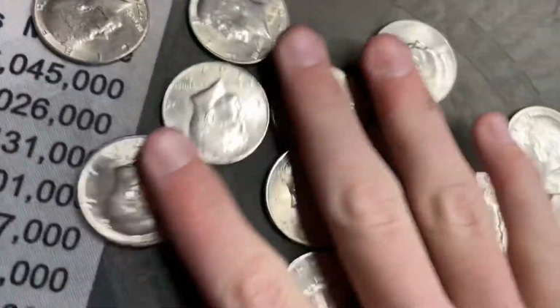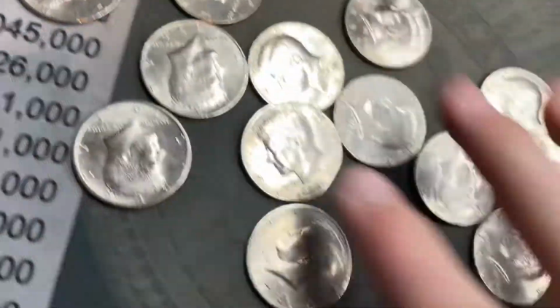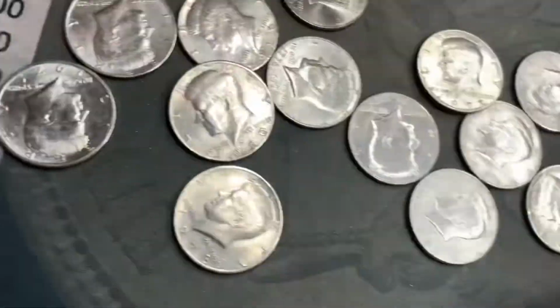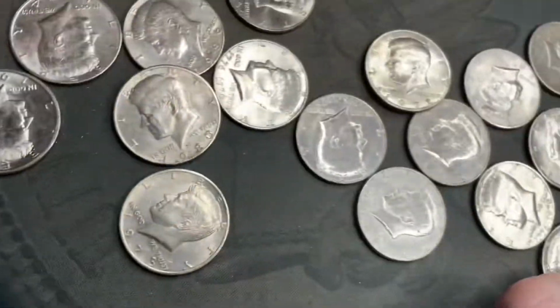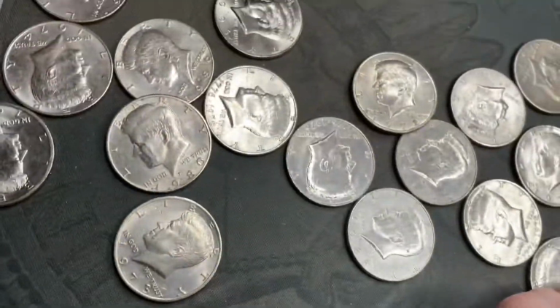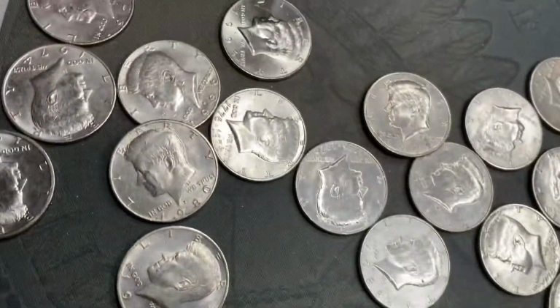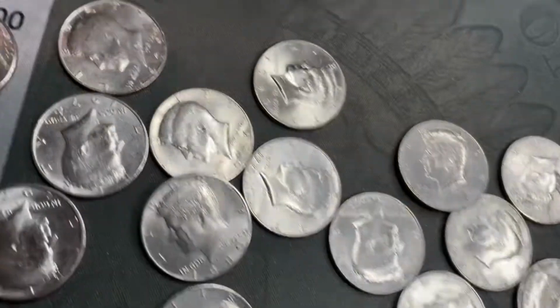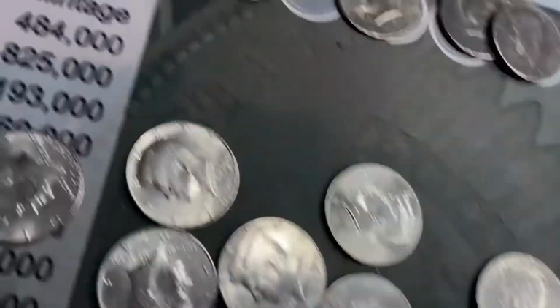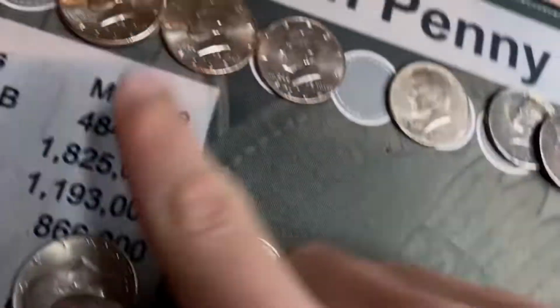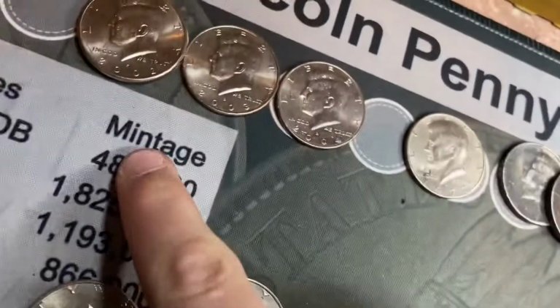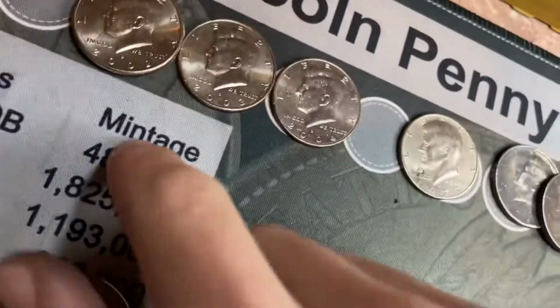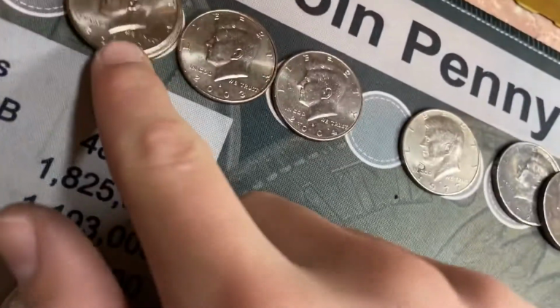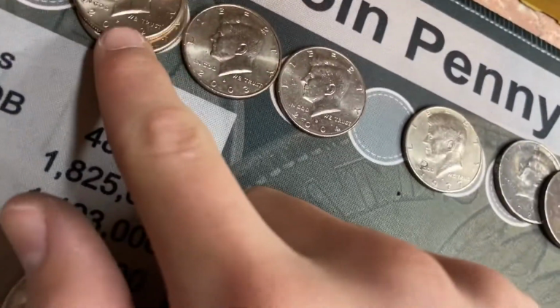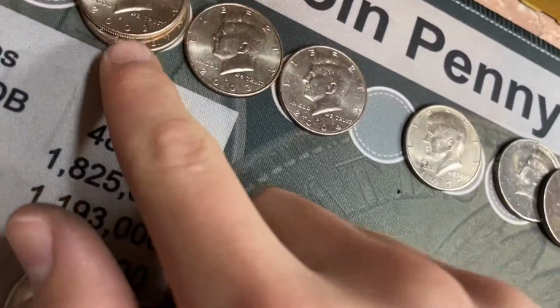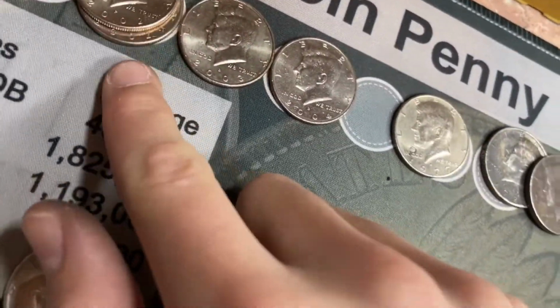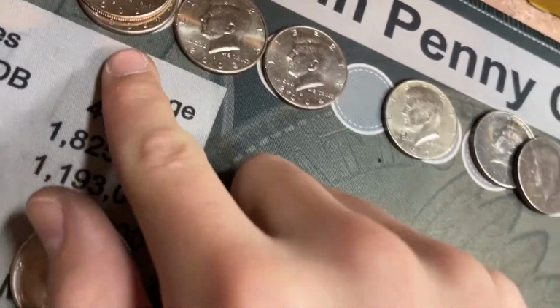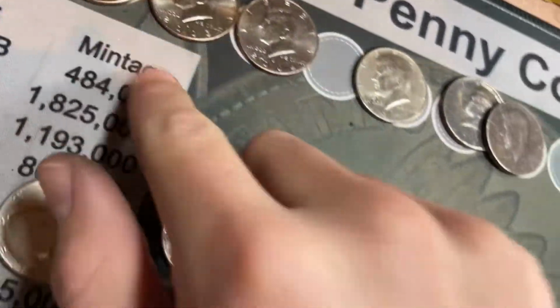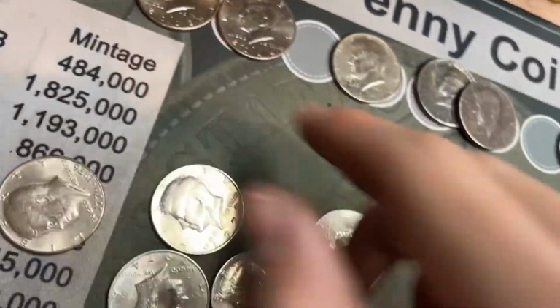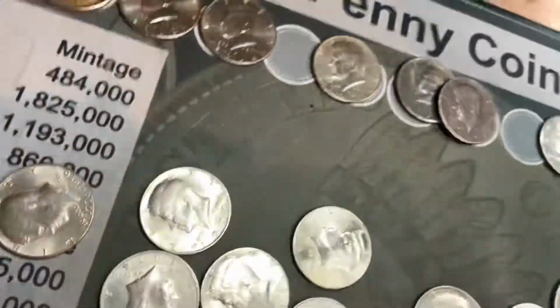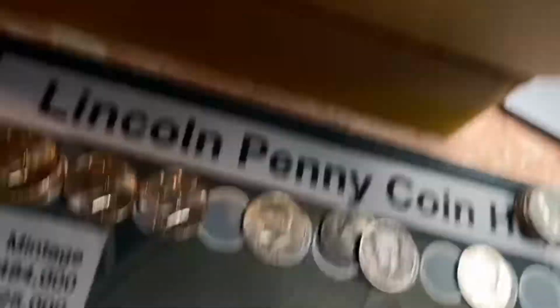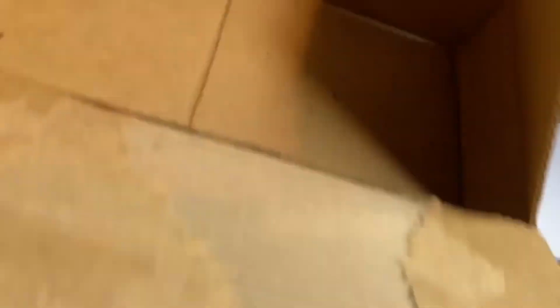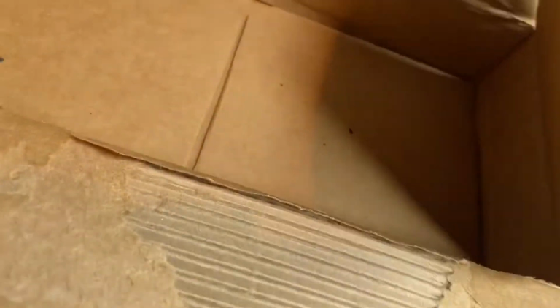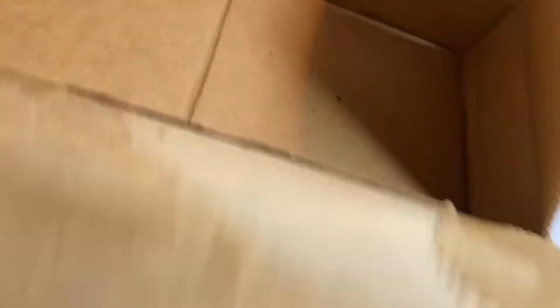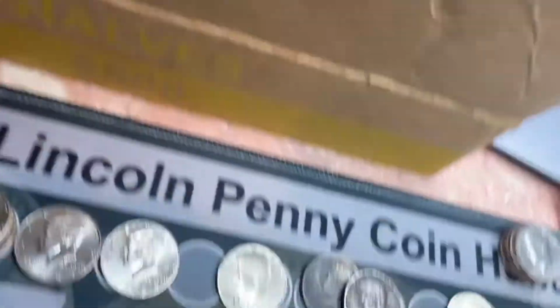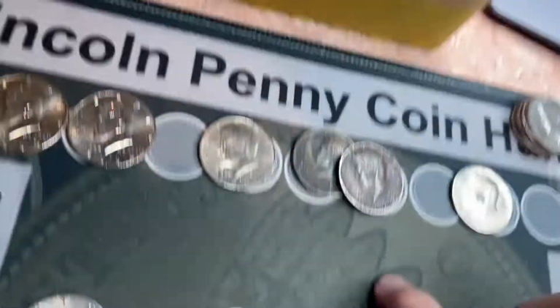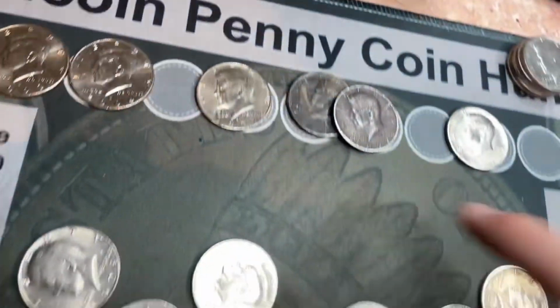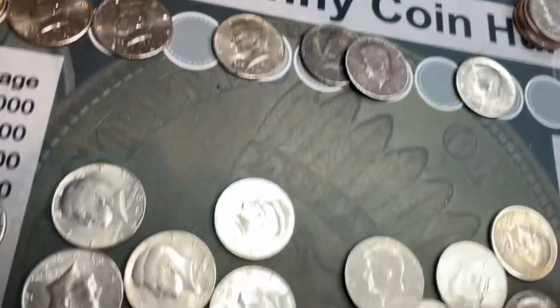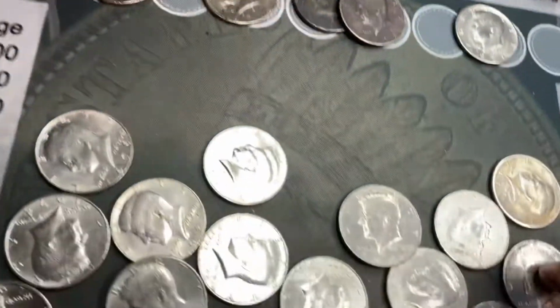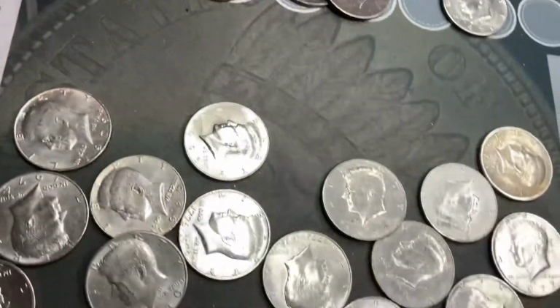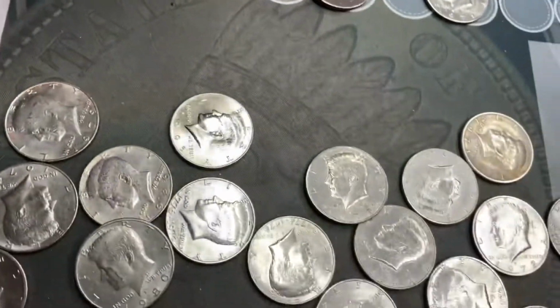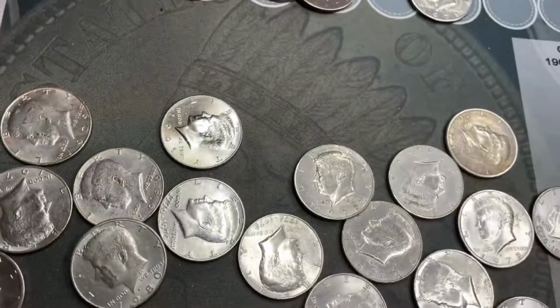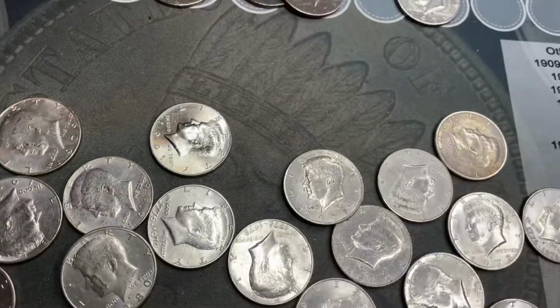That's the second 2002 Philadelphia of the box. I'm glad I found that roll live. So we did get an NIFC, so that's fun. I'll organize the finds and bring you back with a wrap-up.